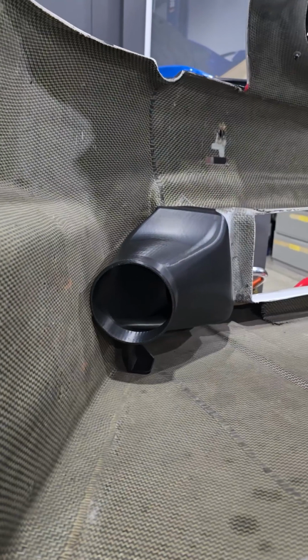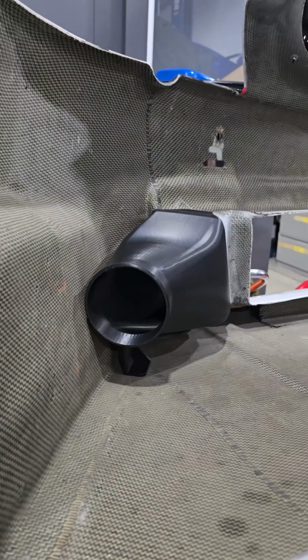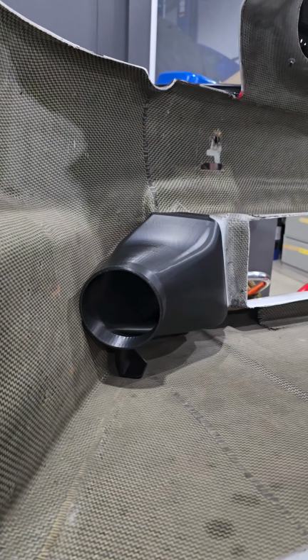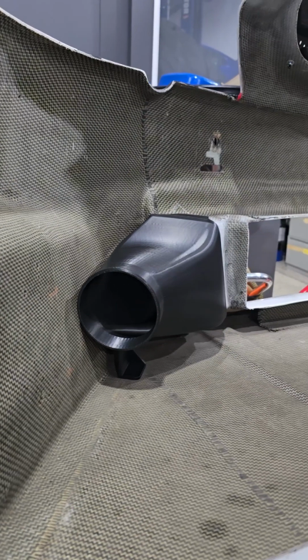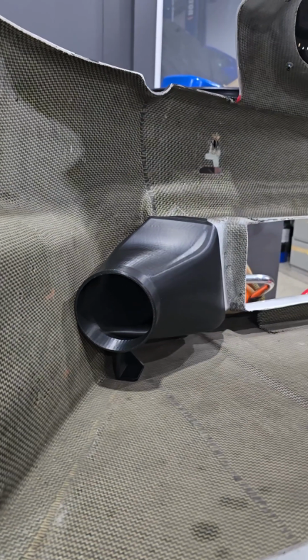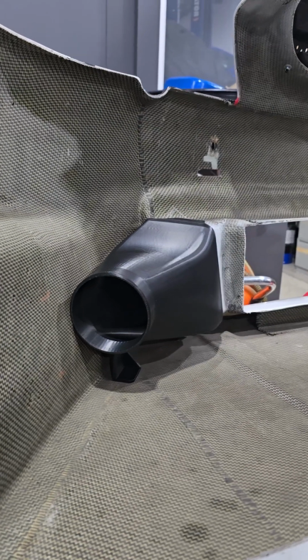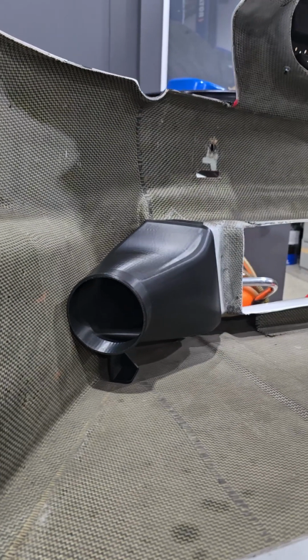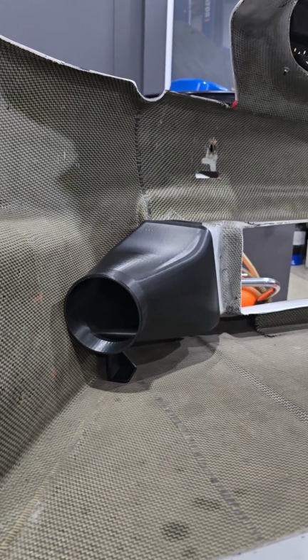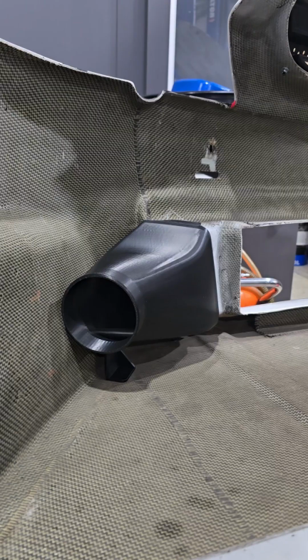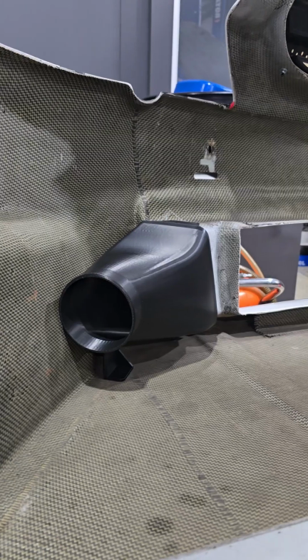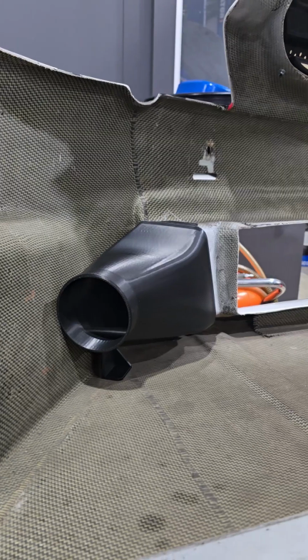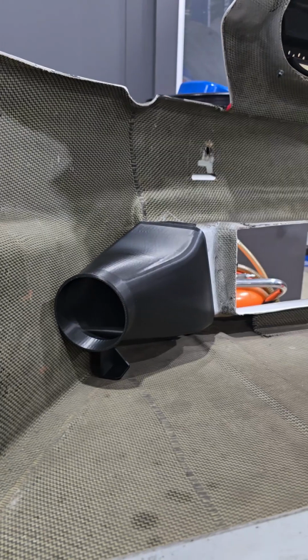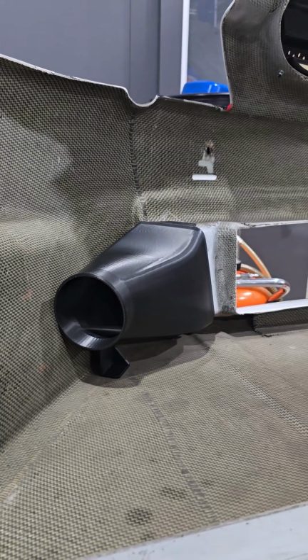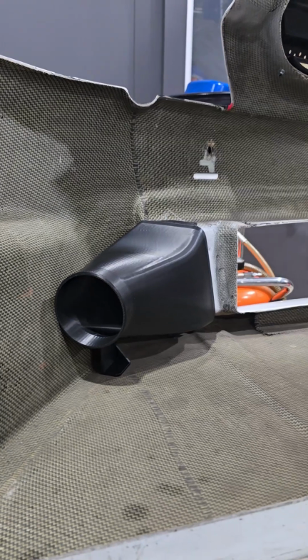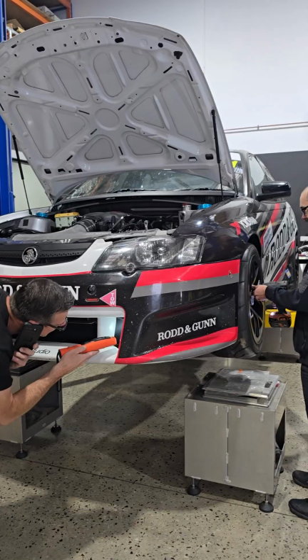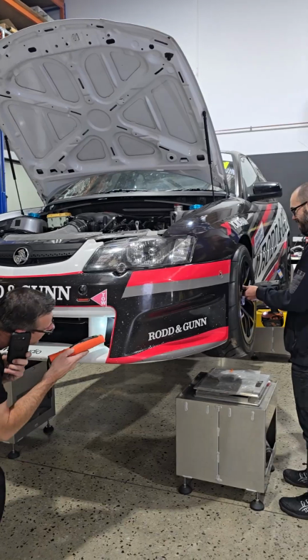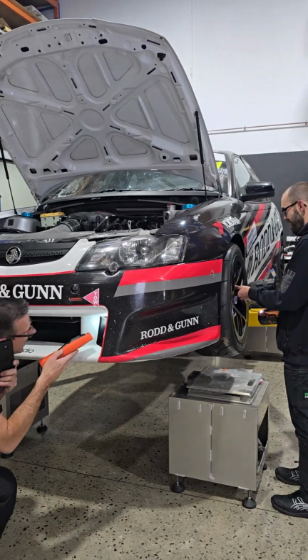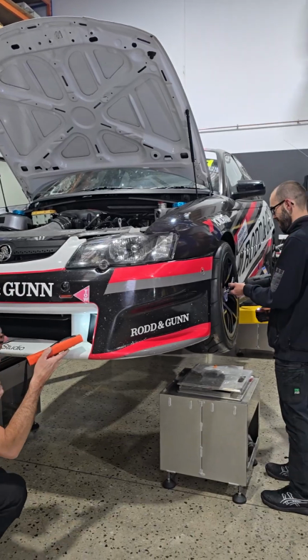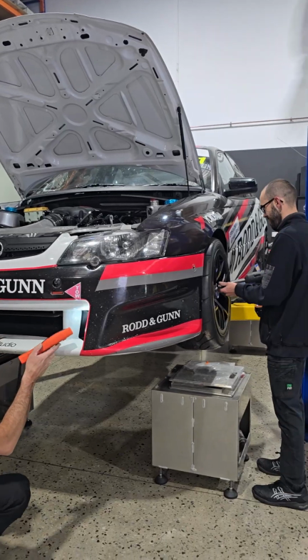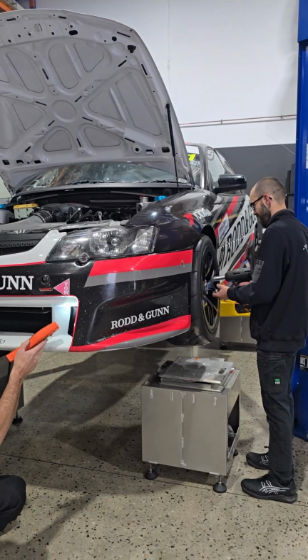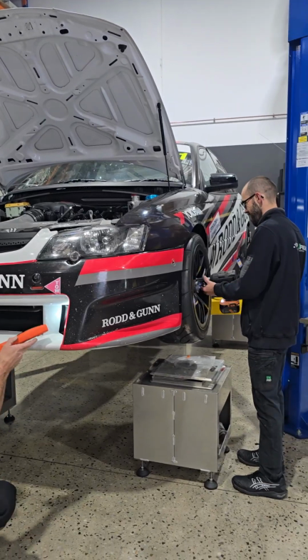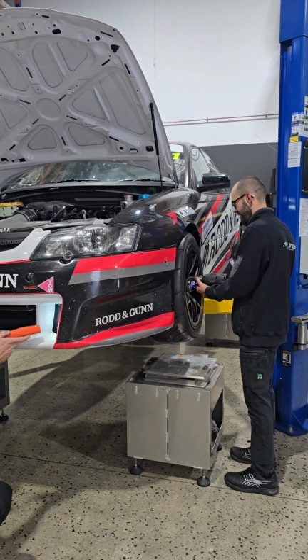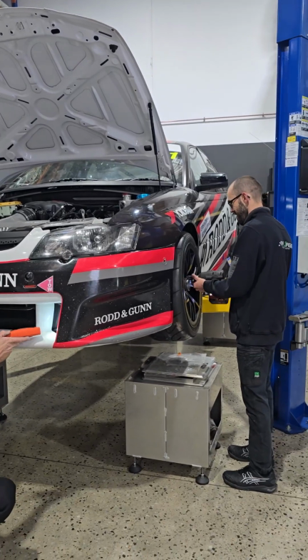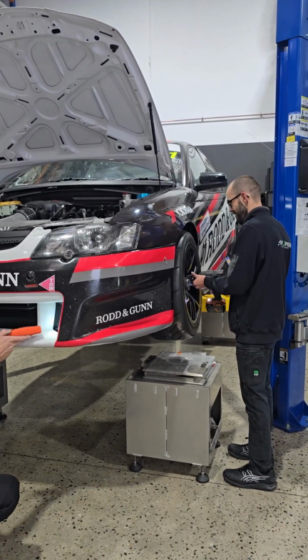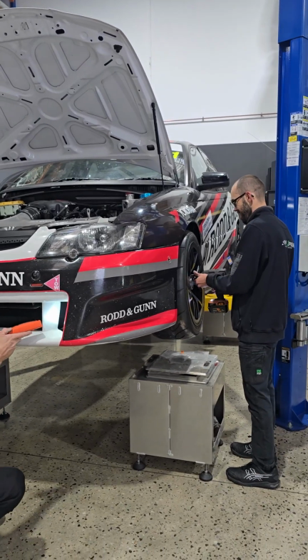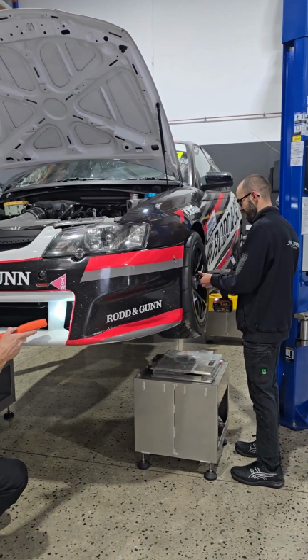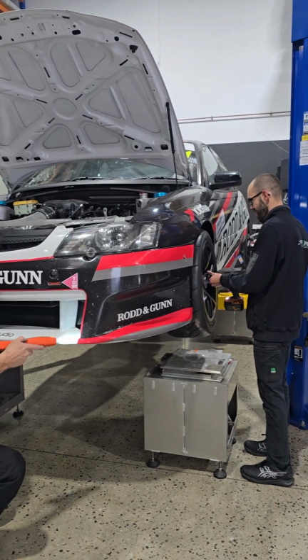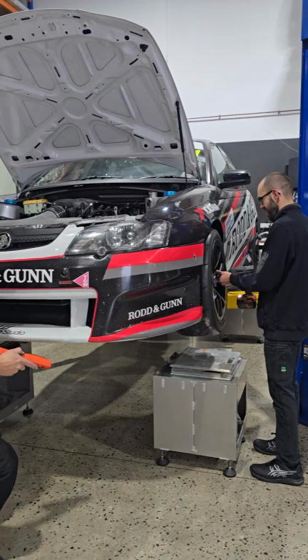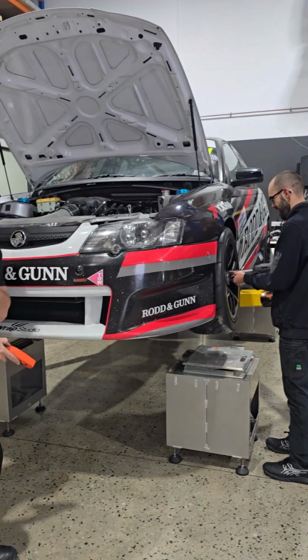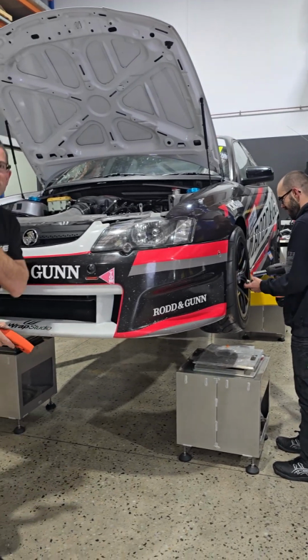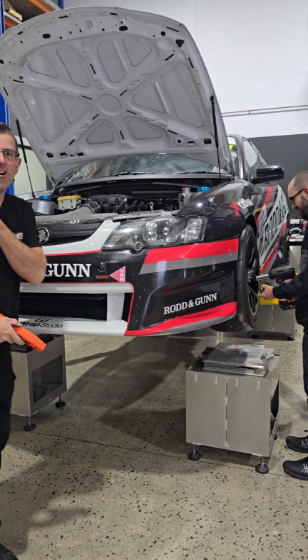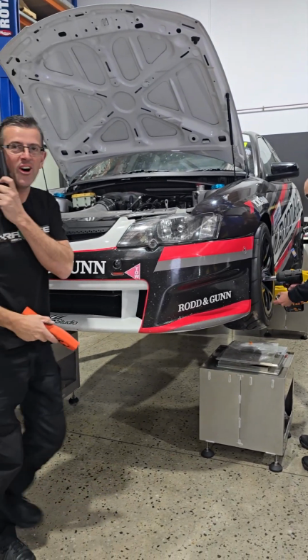You can see Dean in here checking it out with his torch, and I think it speaks for itself. Oh my god!